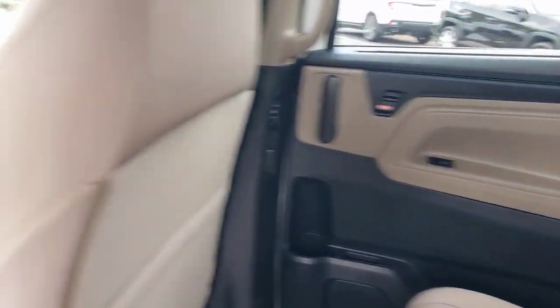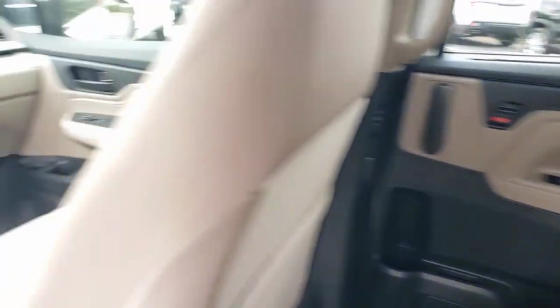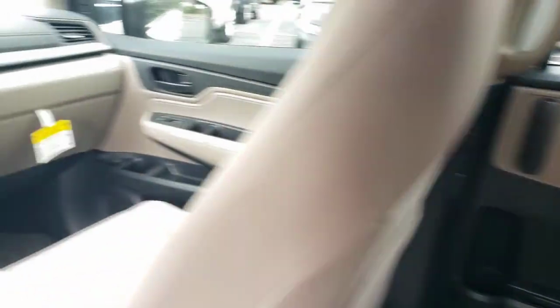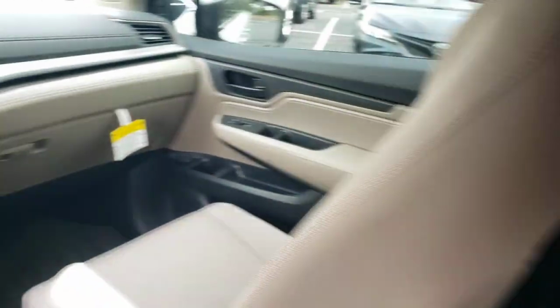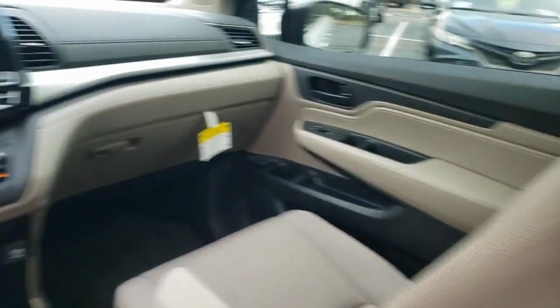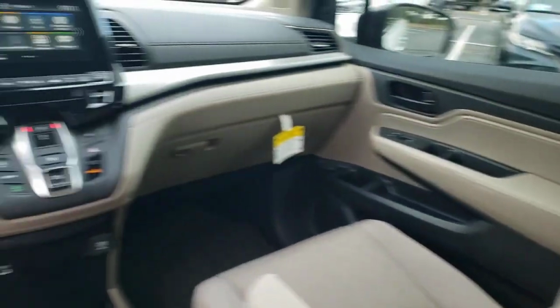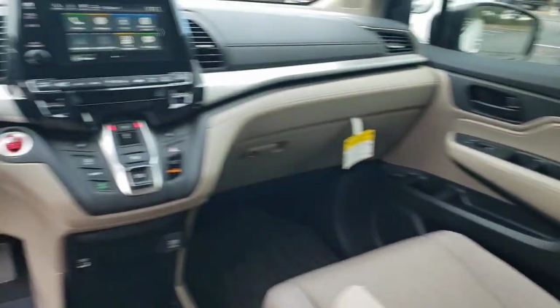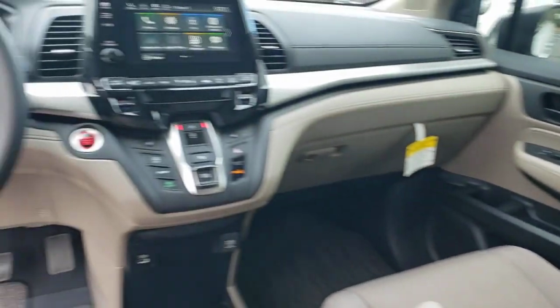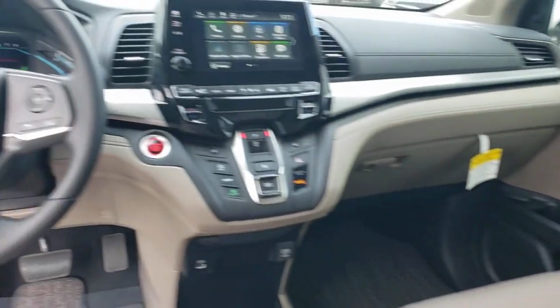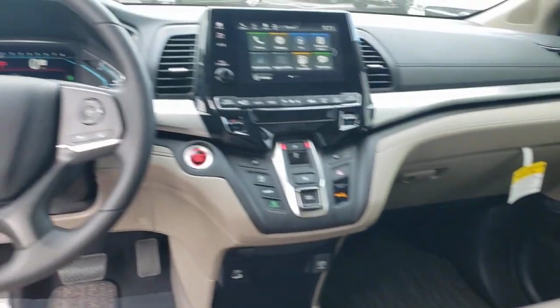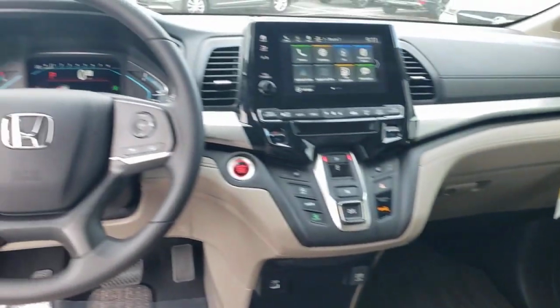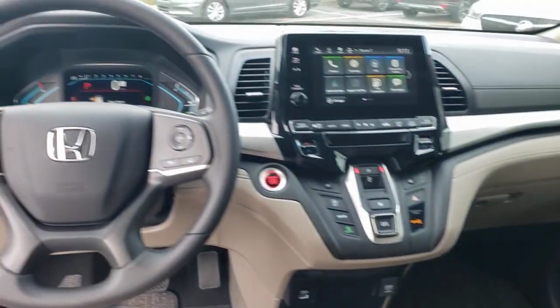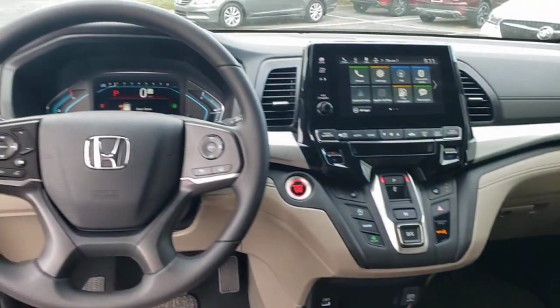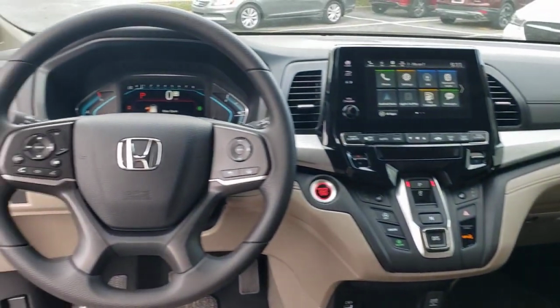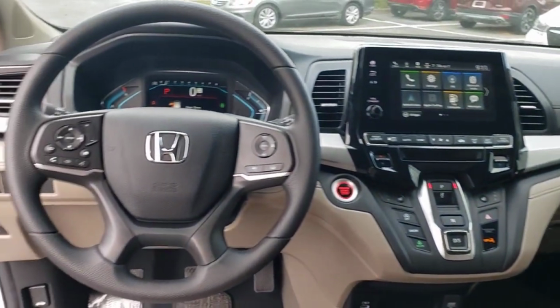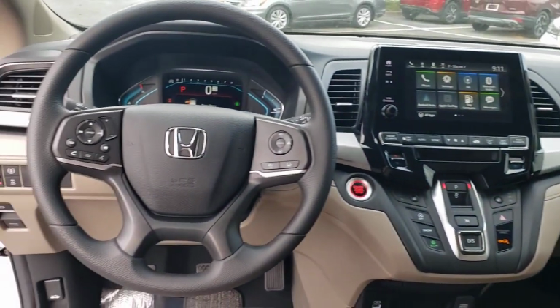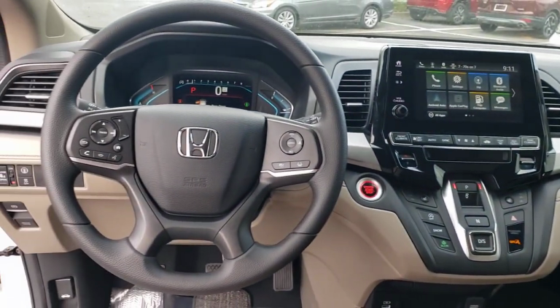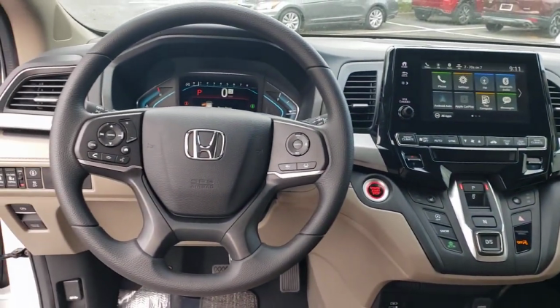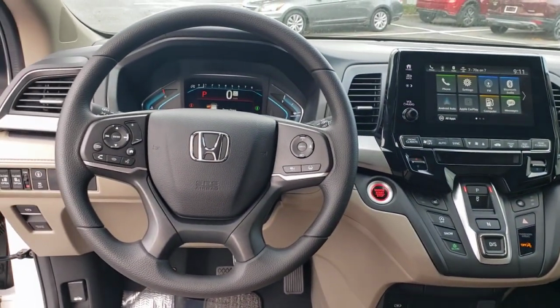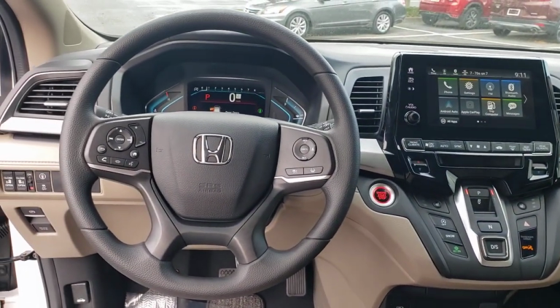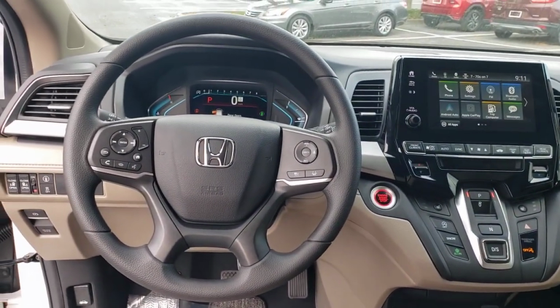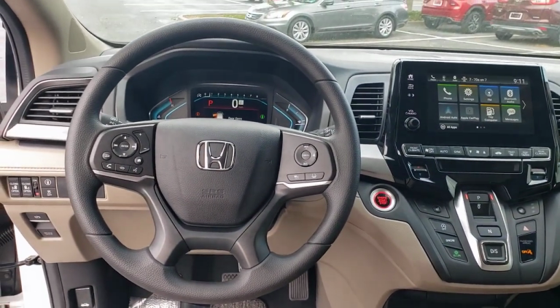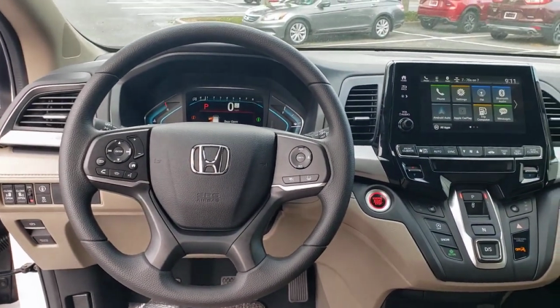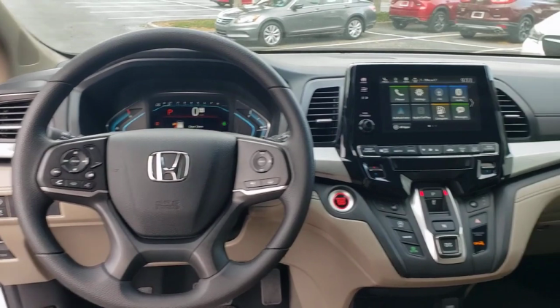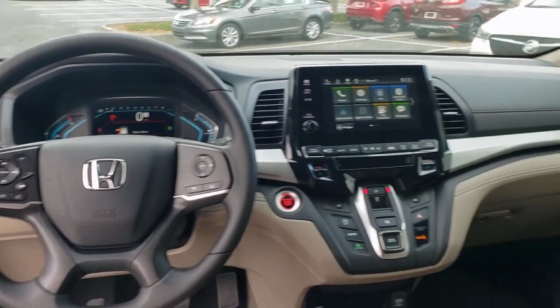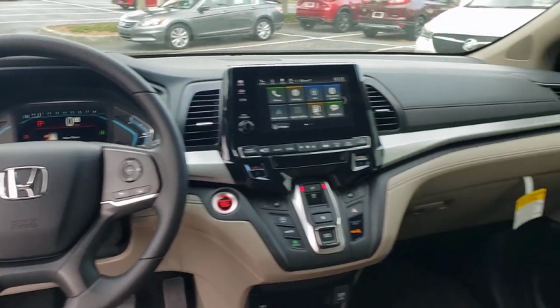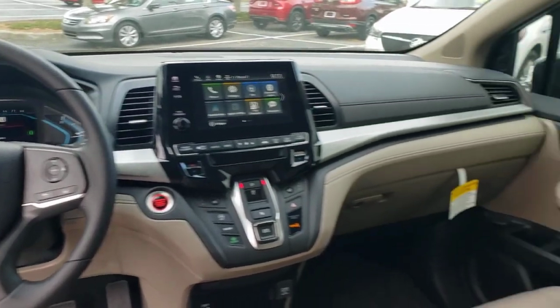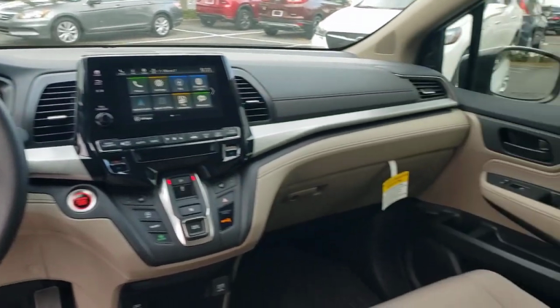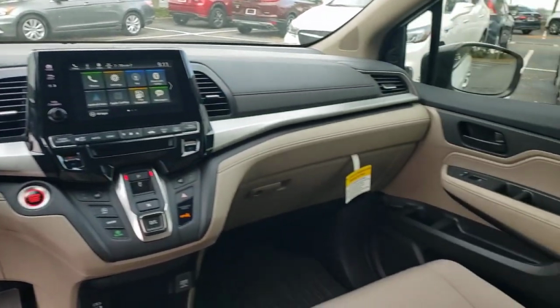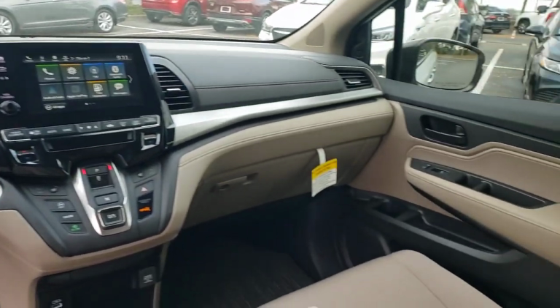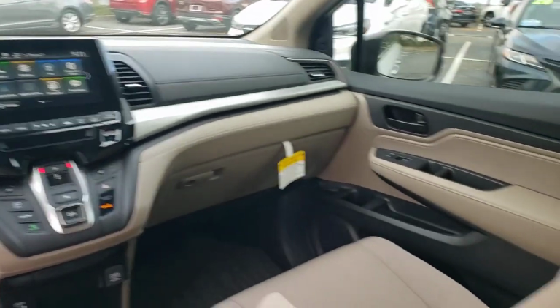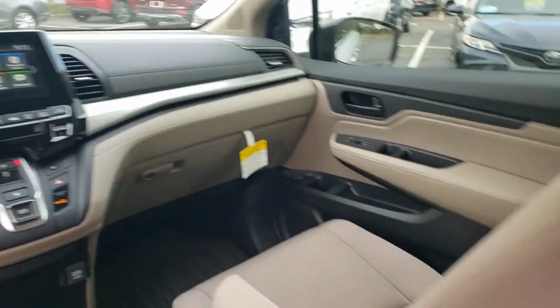Your family deserves the best in safety and comfort. Take the Honda Odyssey out for a test drive today.